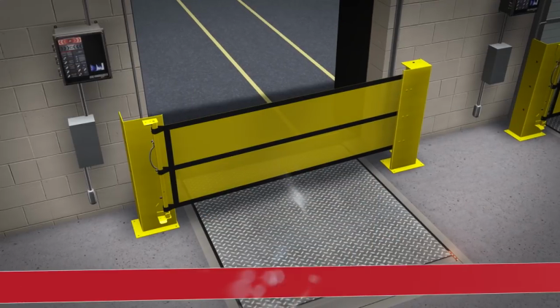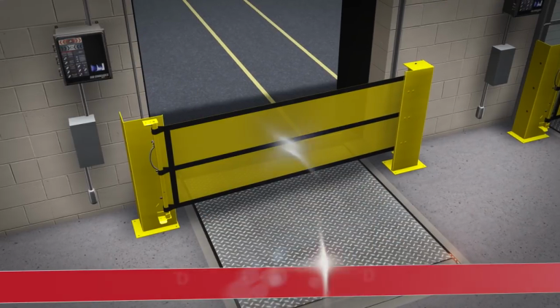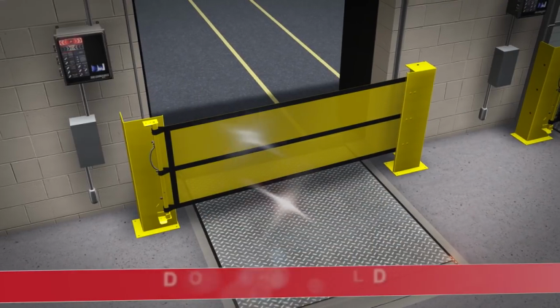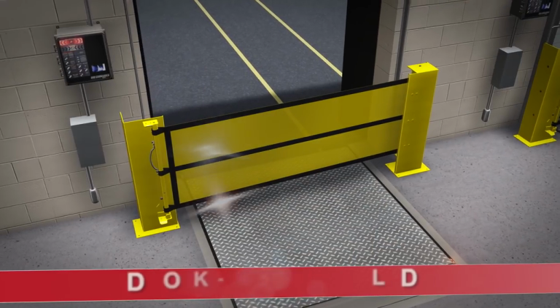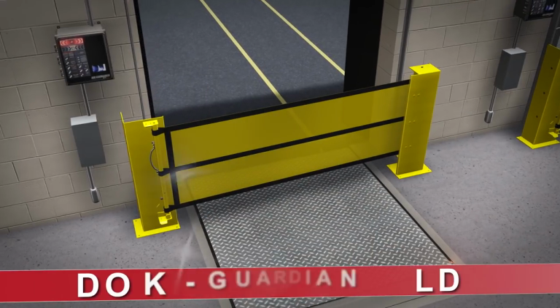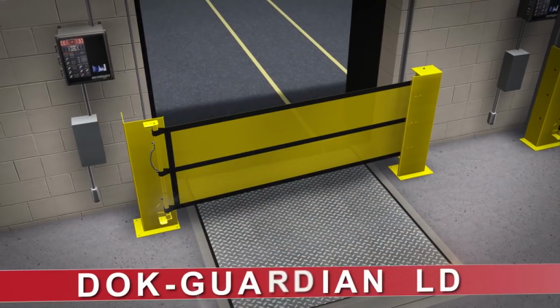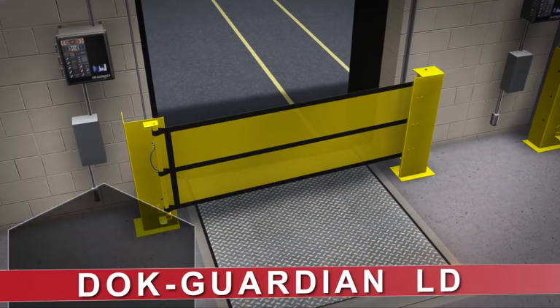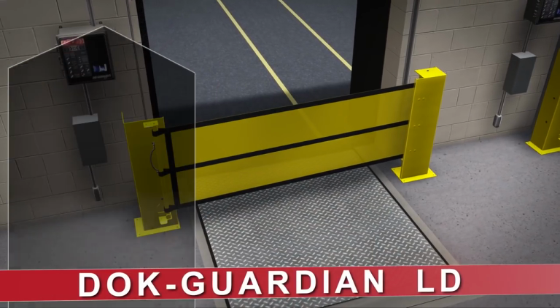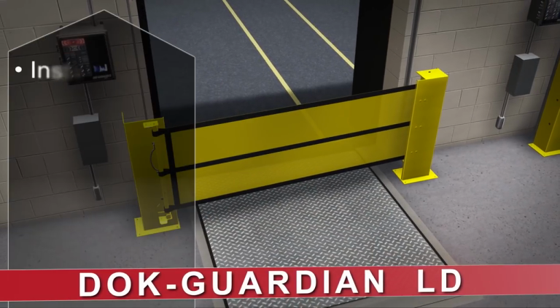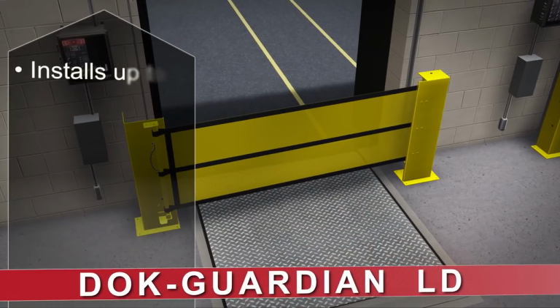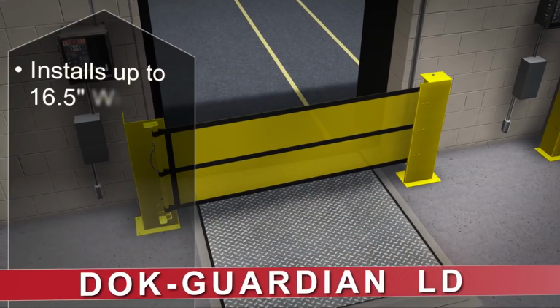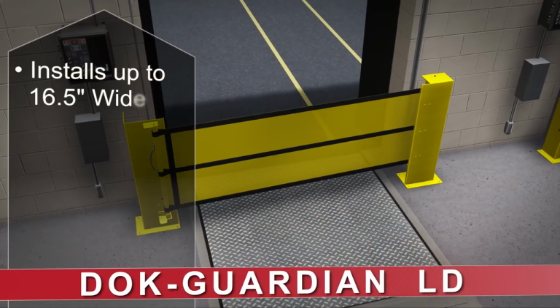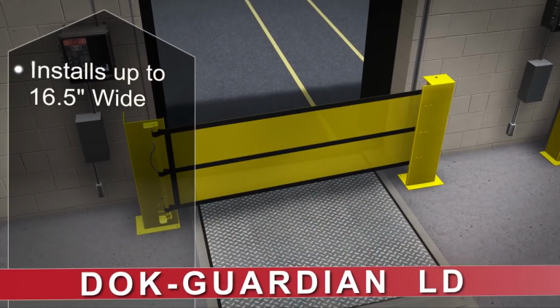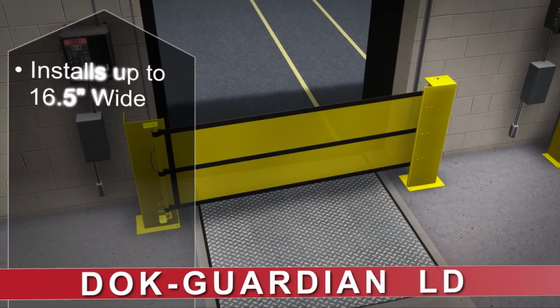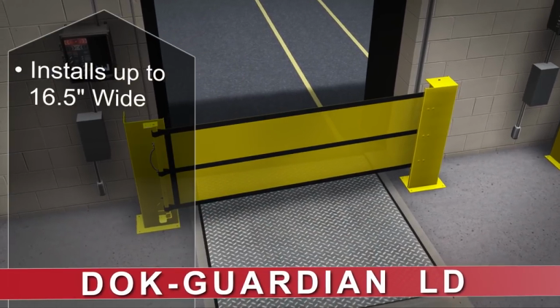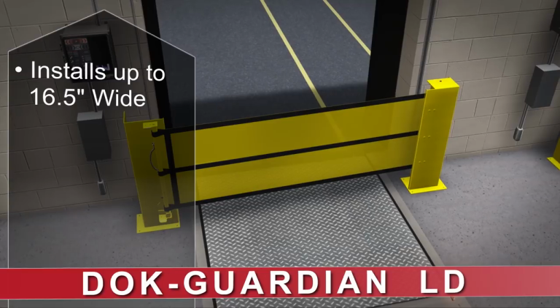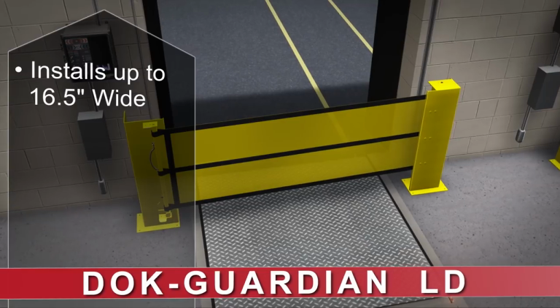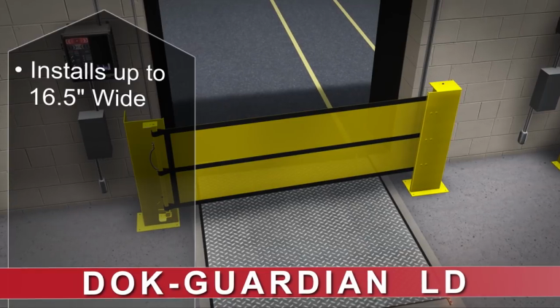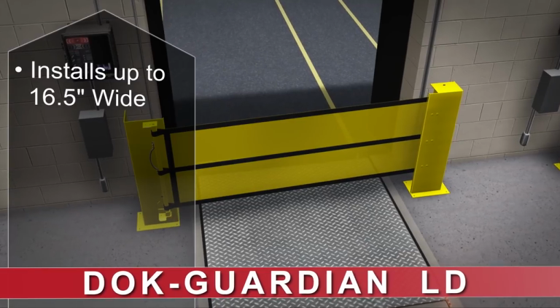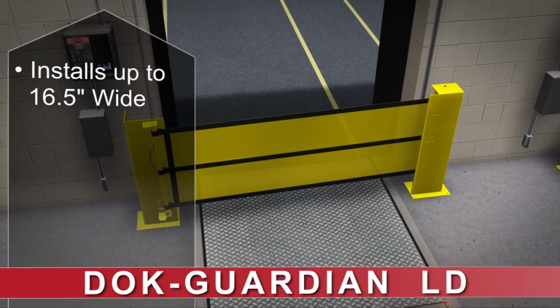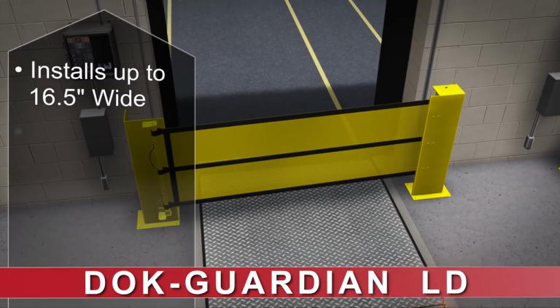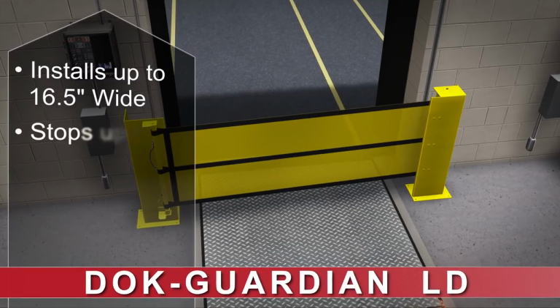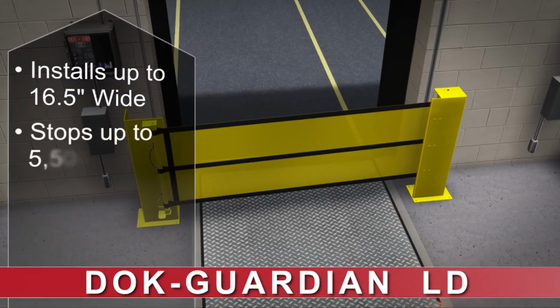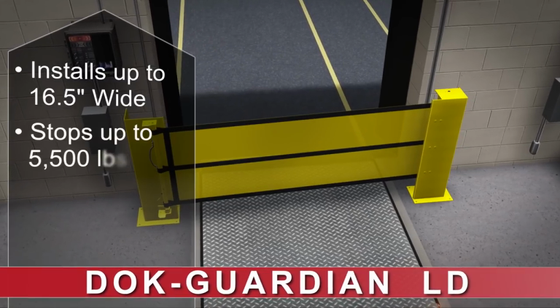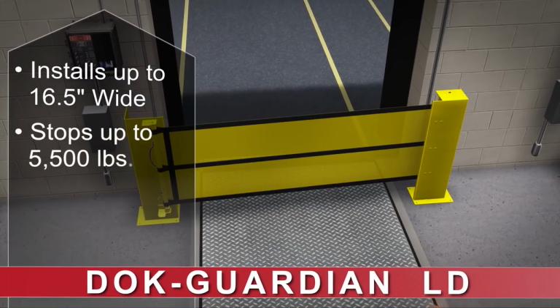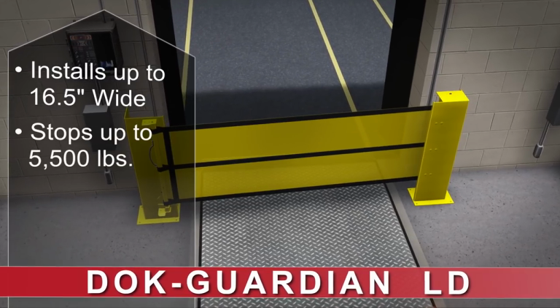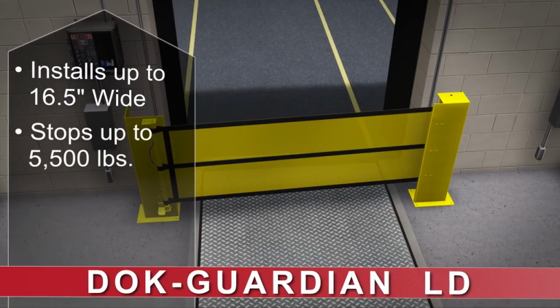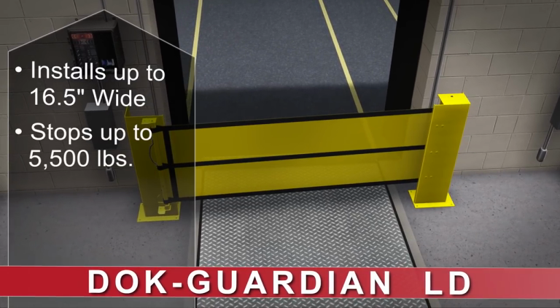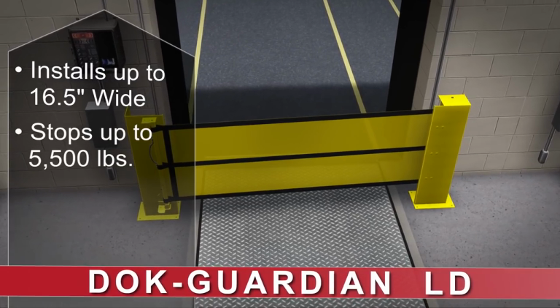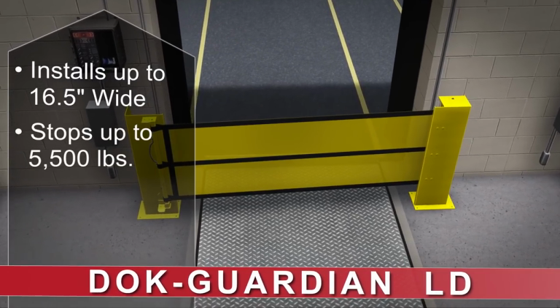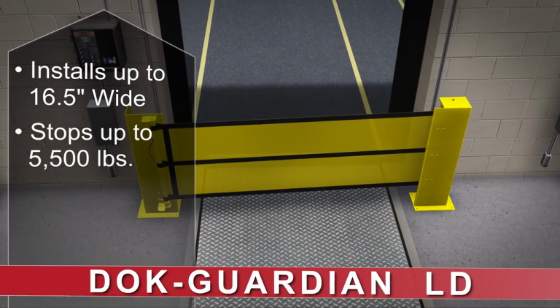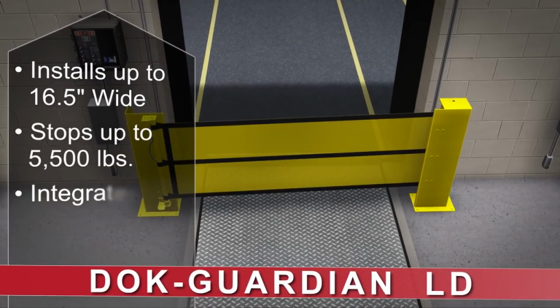For lighter load protection up to 5,500 pounds, there's the DockGuardian LD.